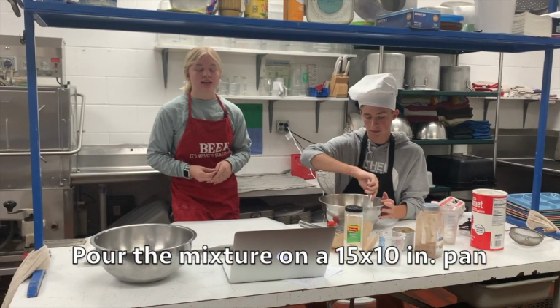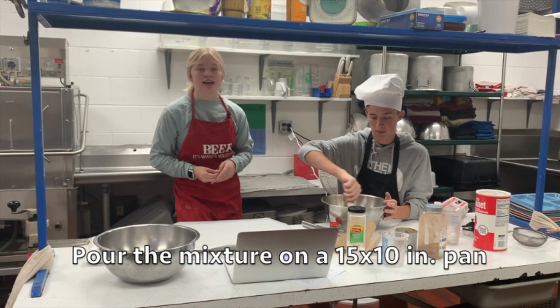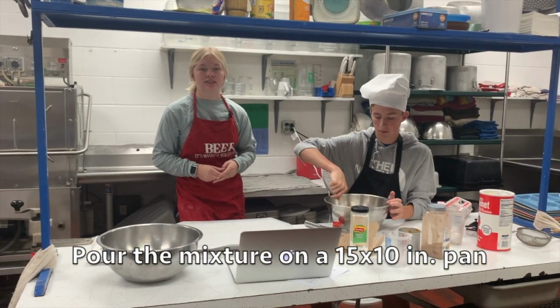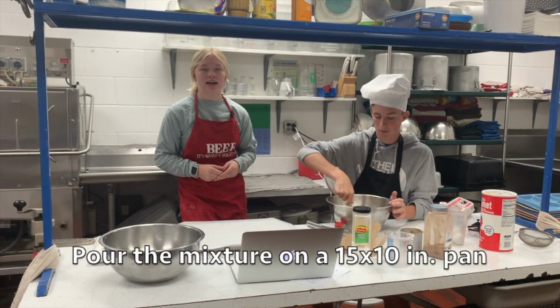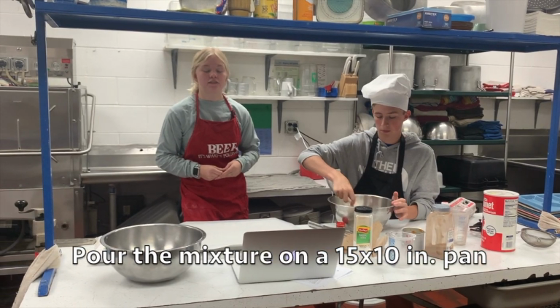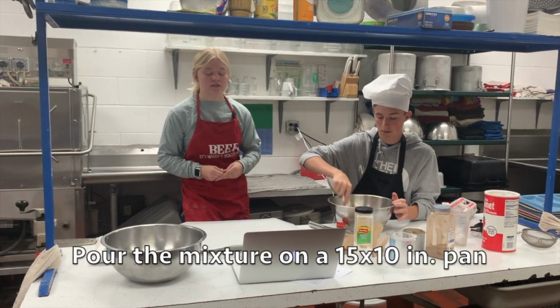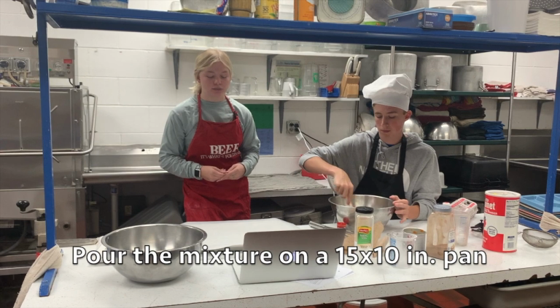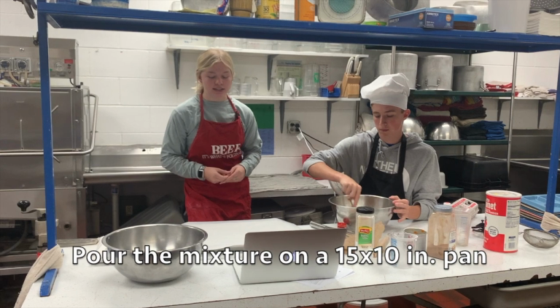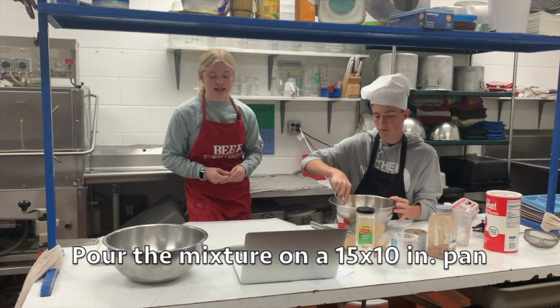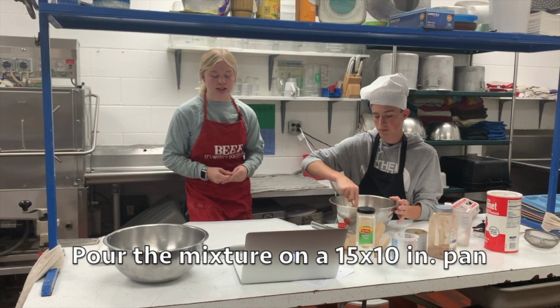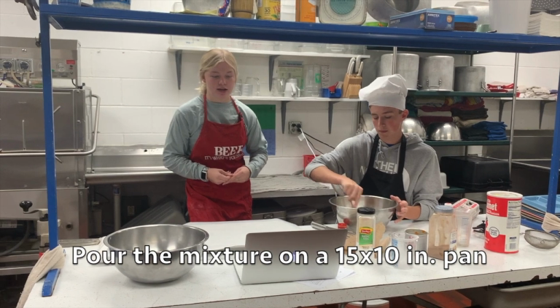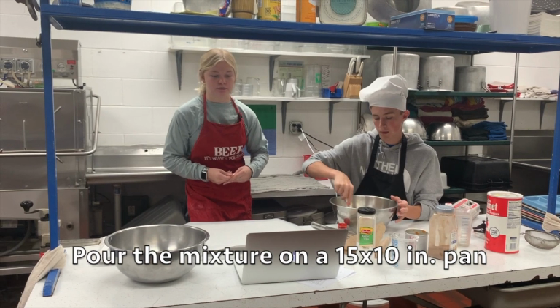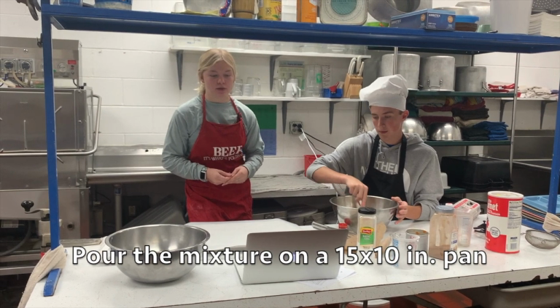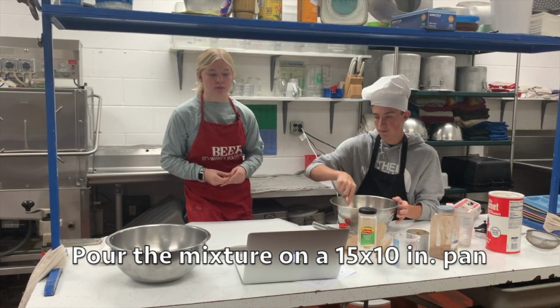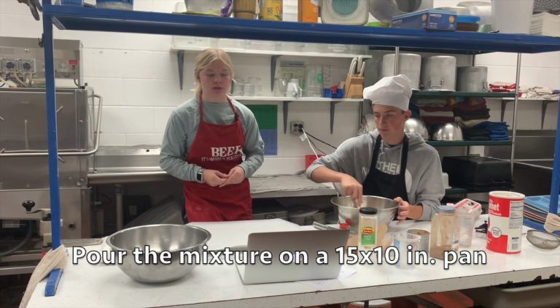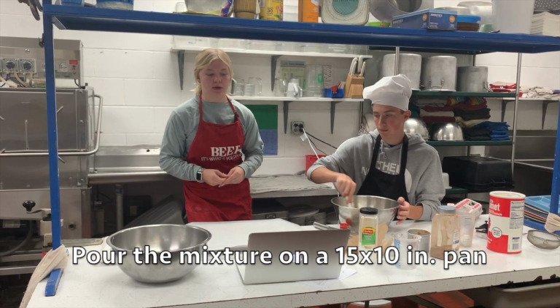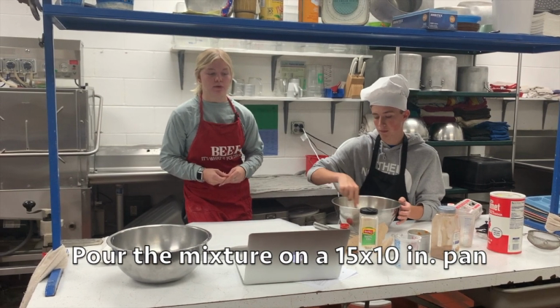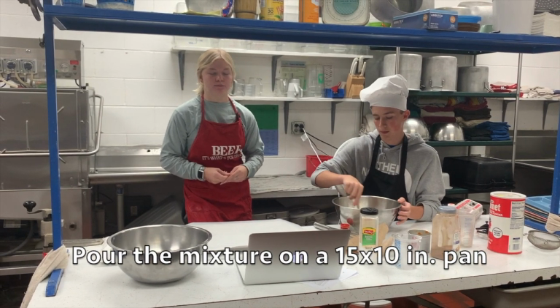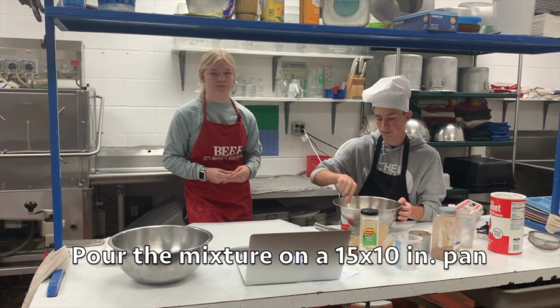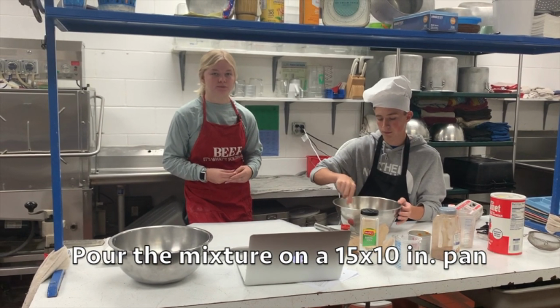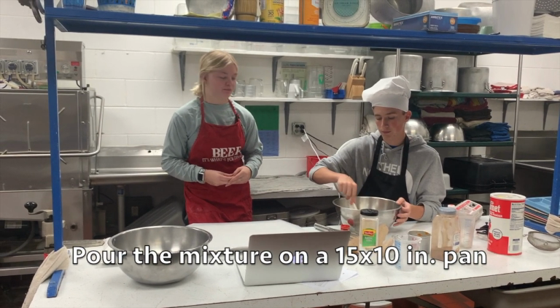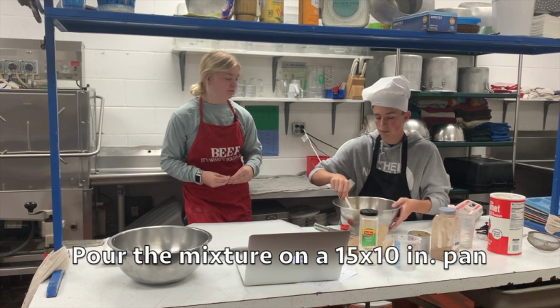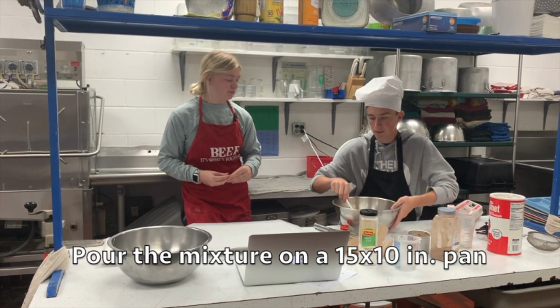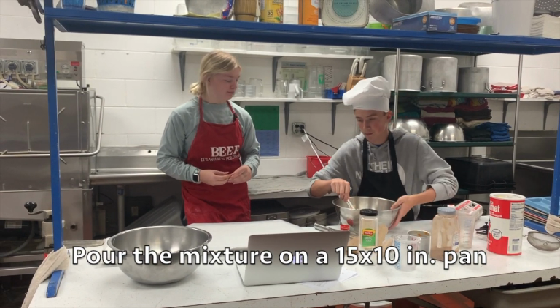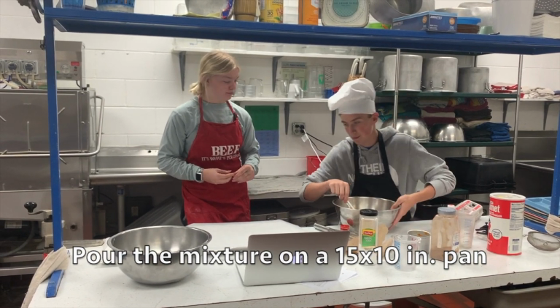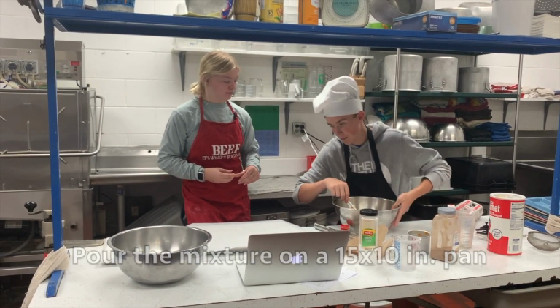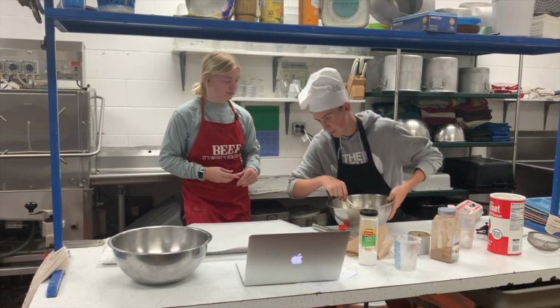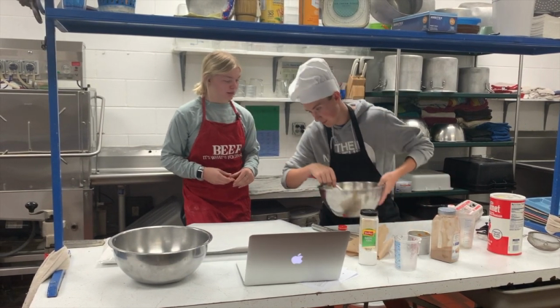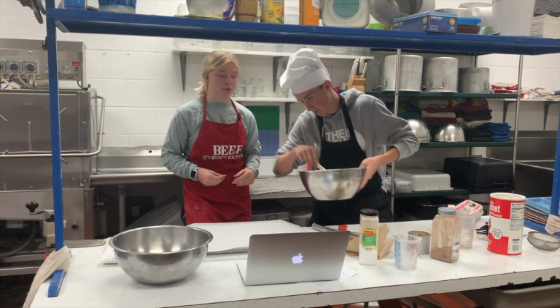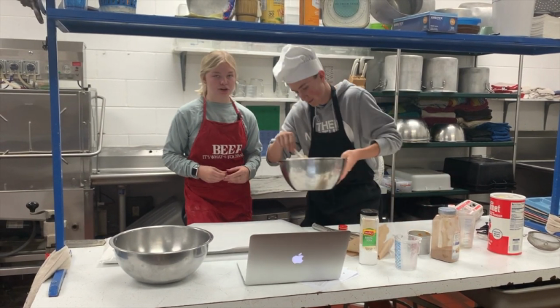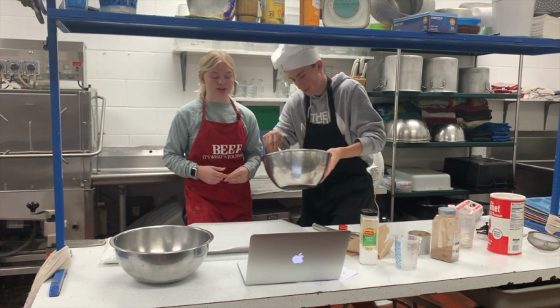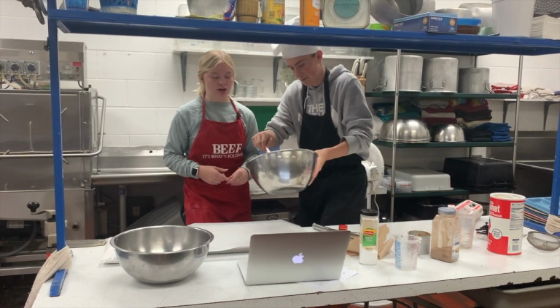Next, line a 15 by 10 inch pan with parchment paper, and pour your batter in.